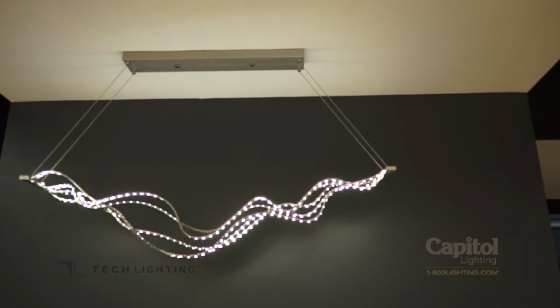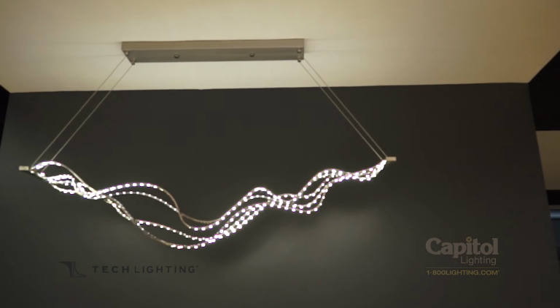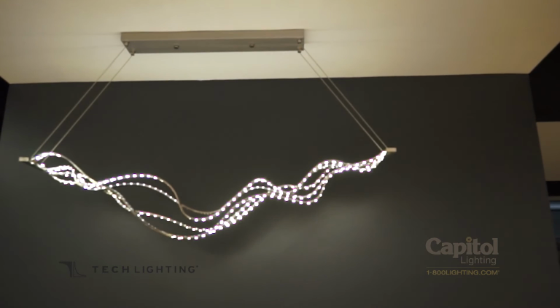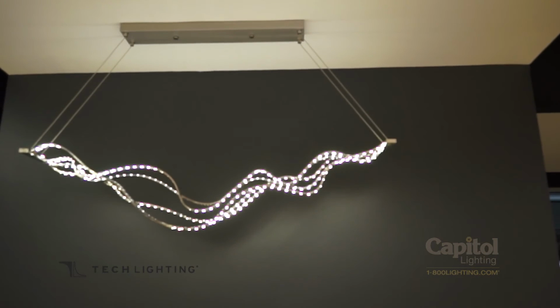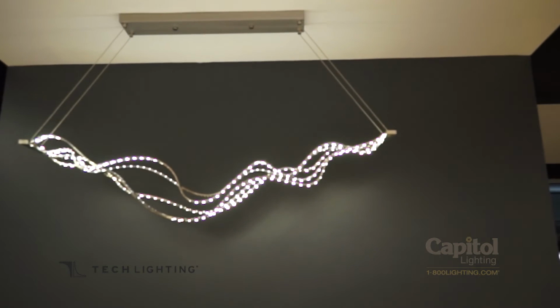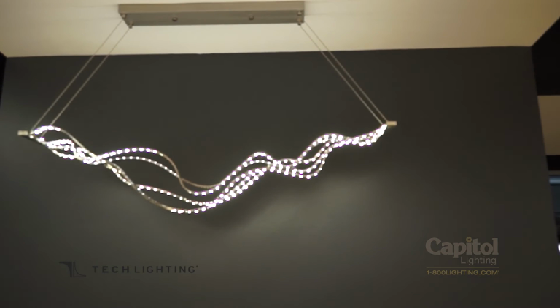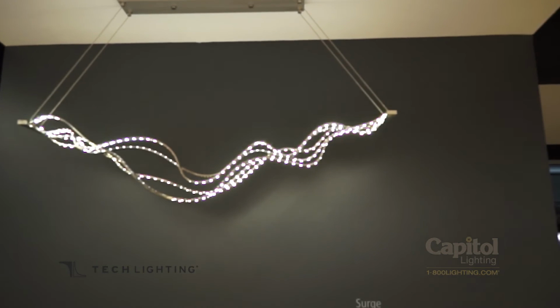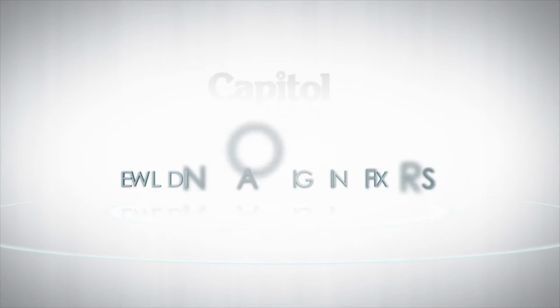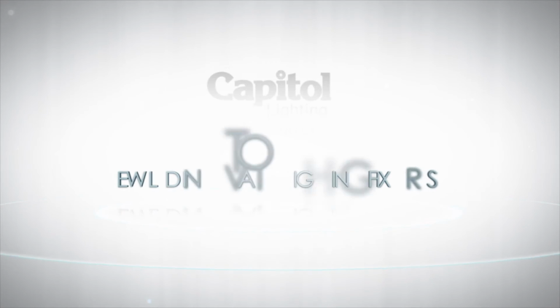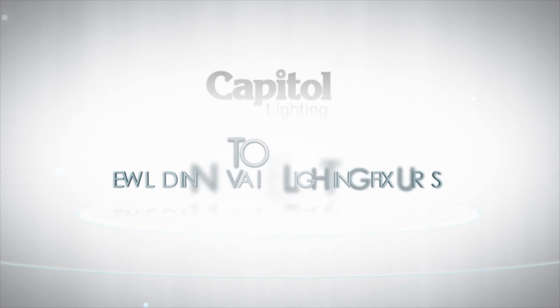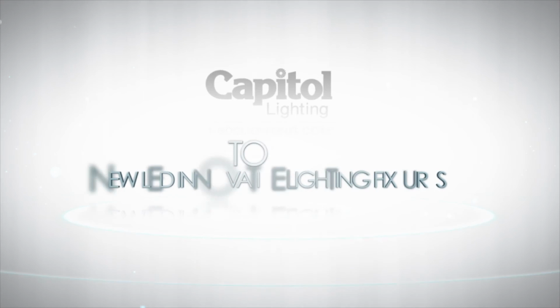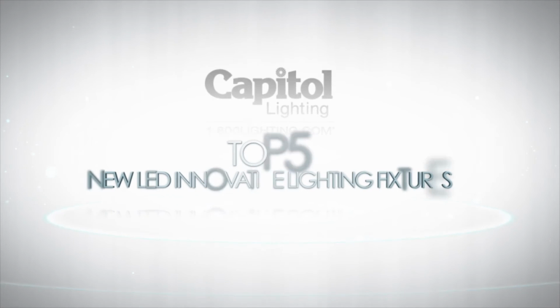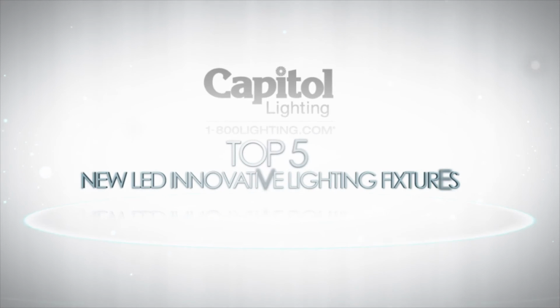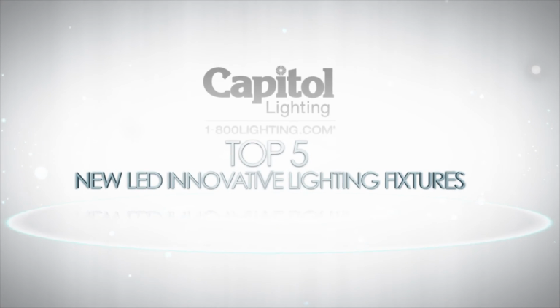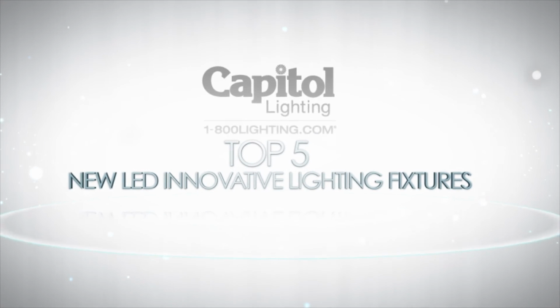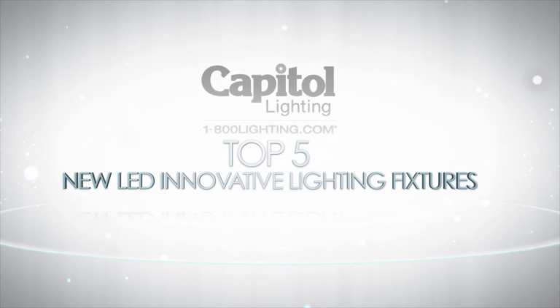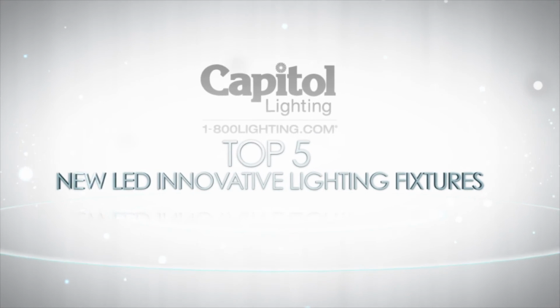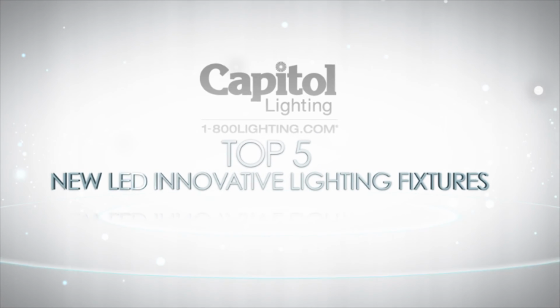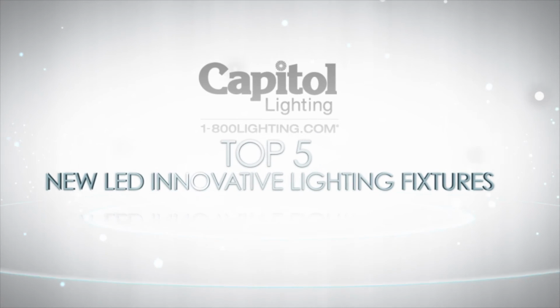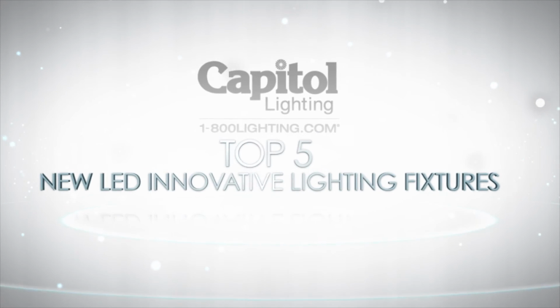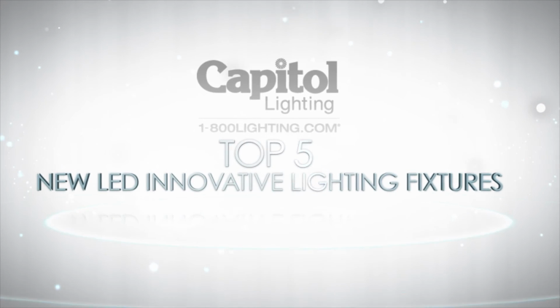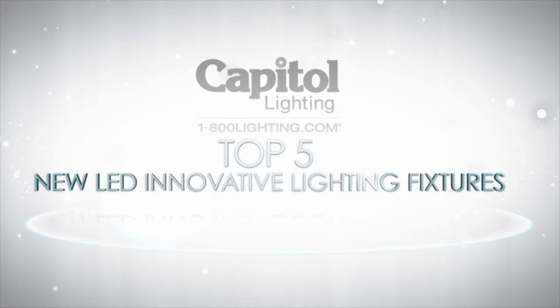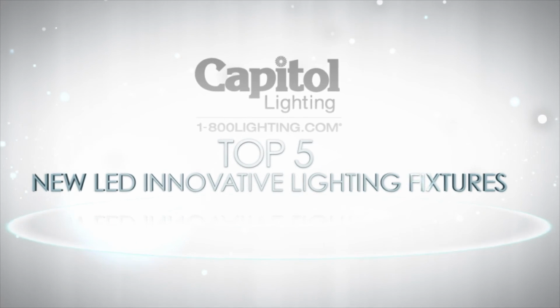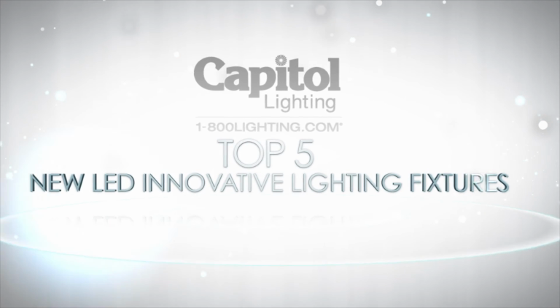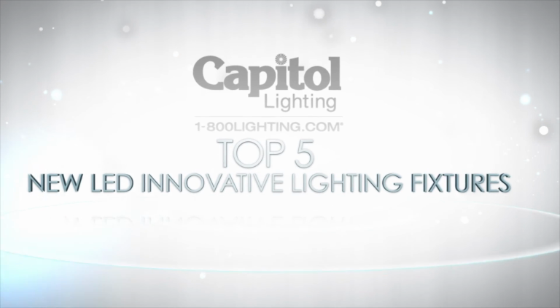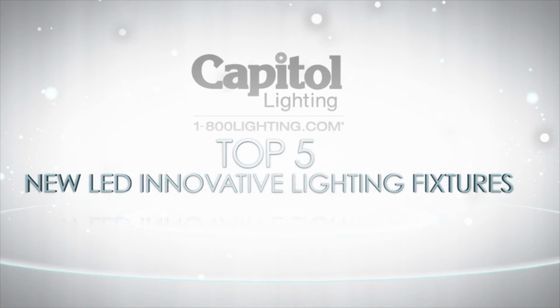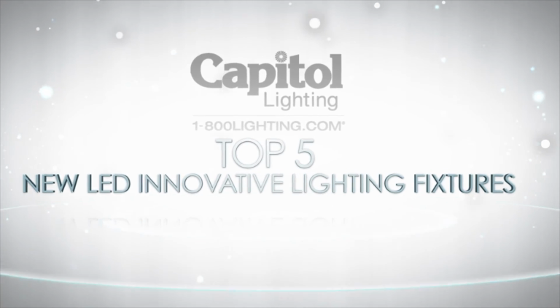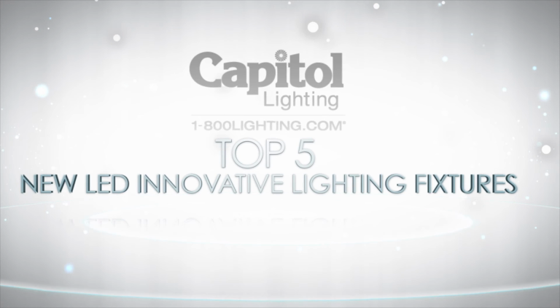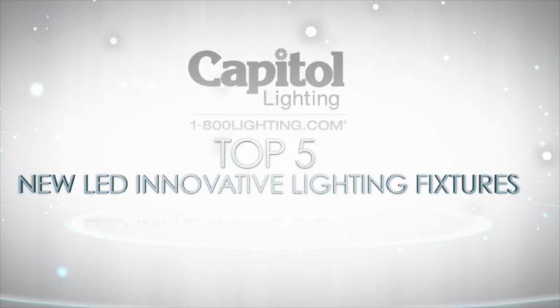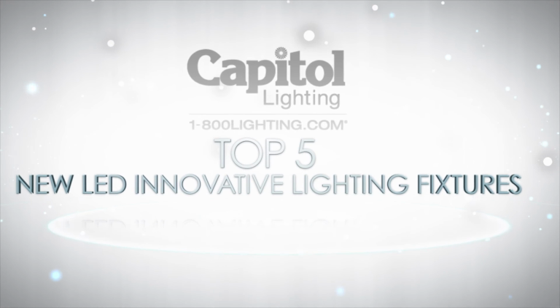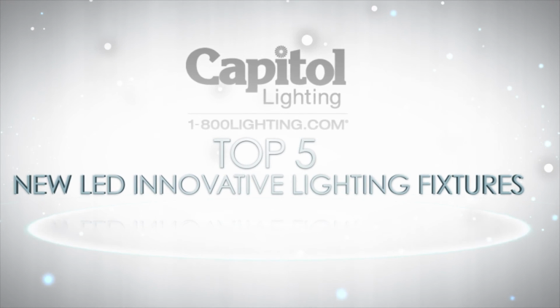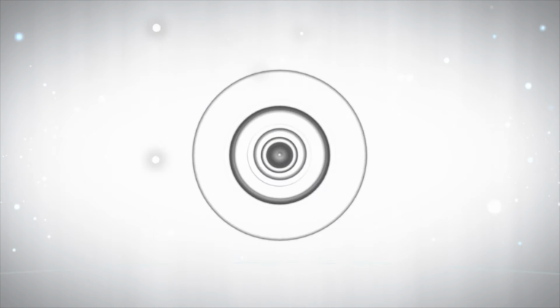And that's our list of the top five new LED lighting fixtures to light up your home this year.